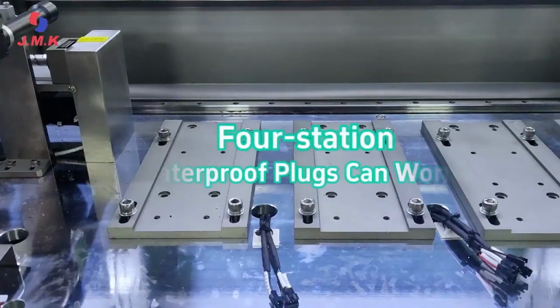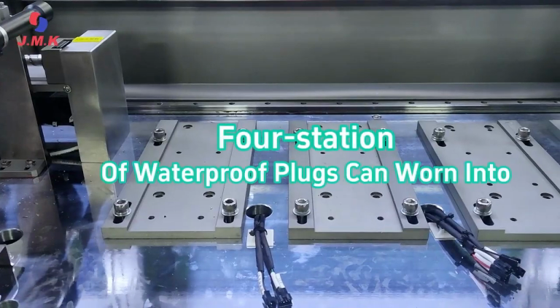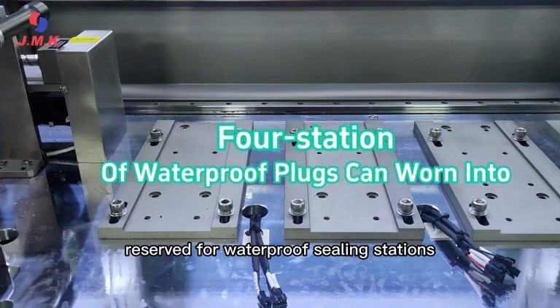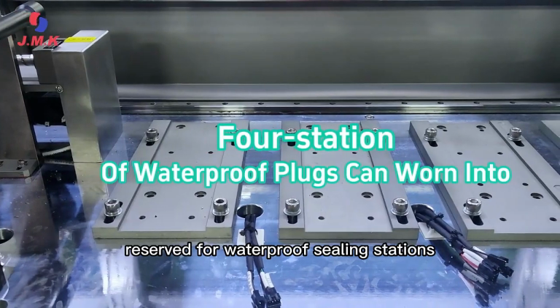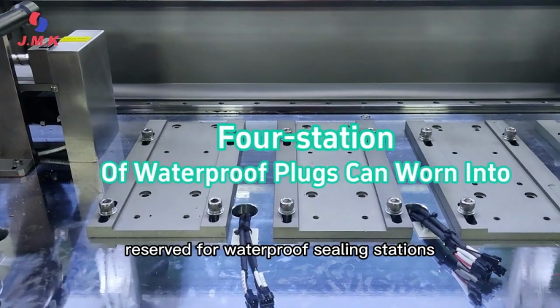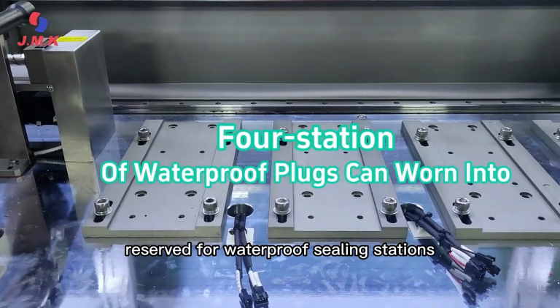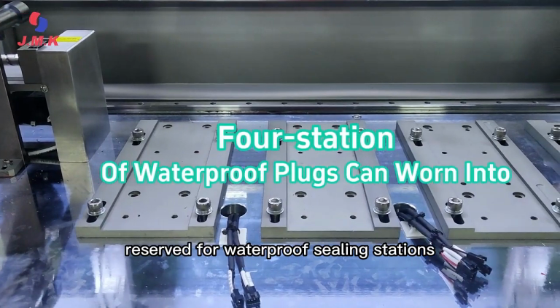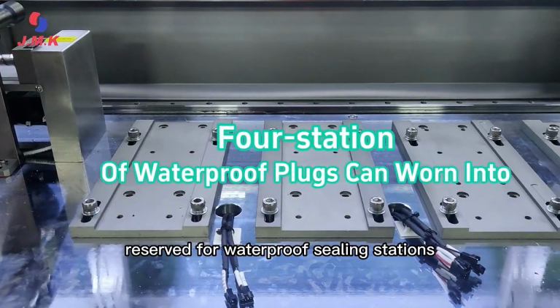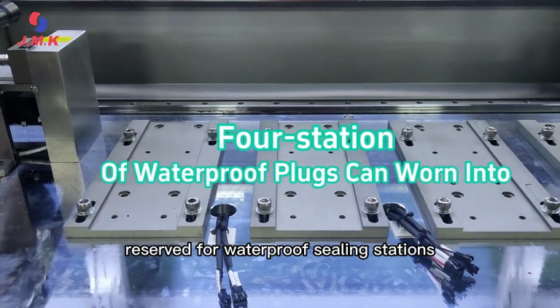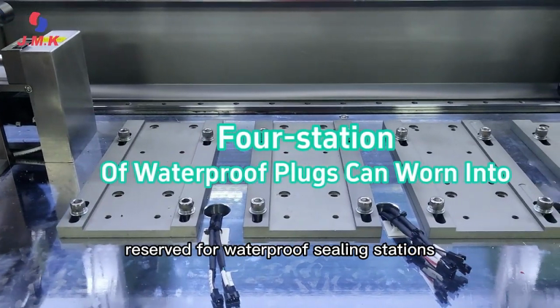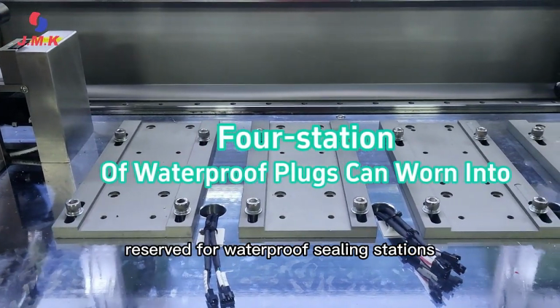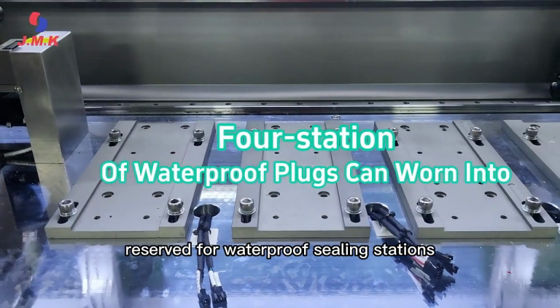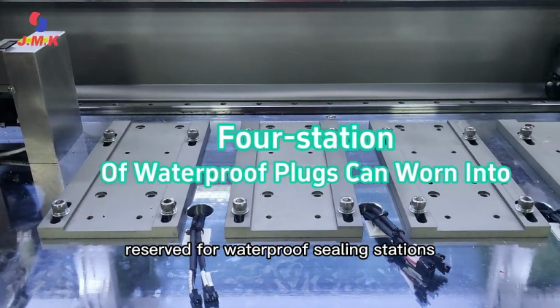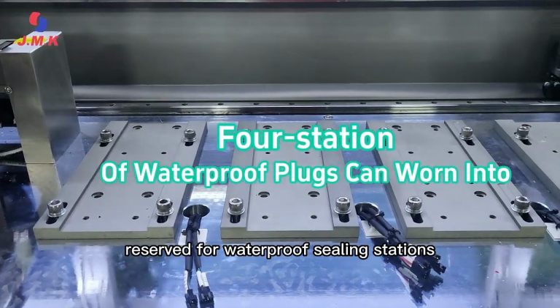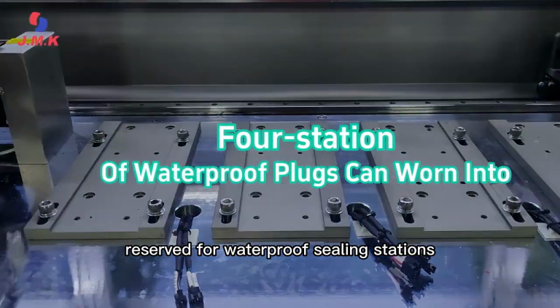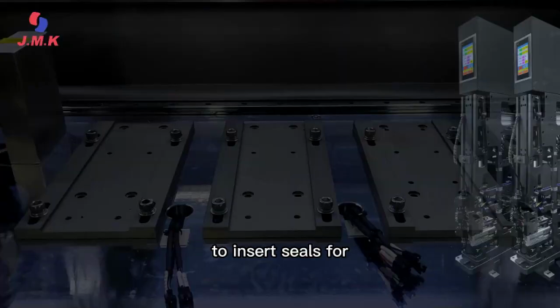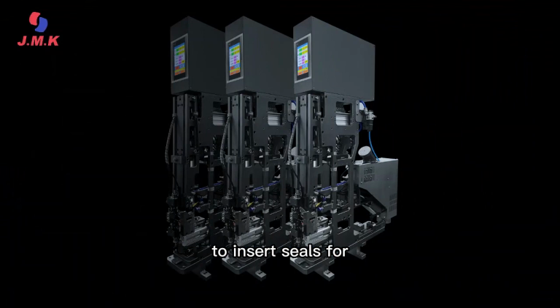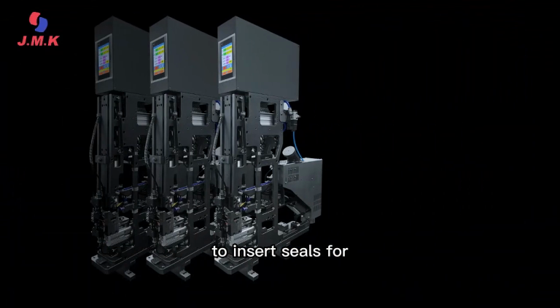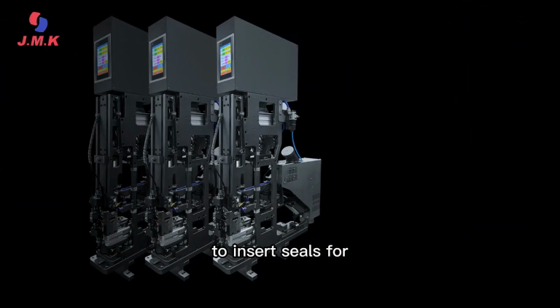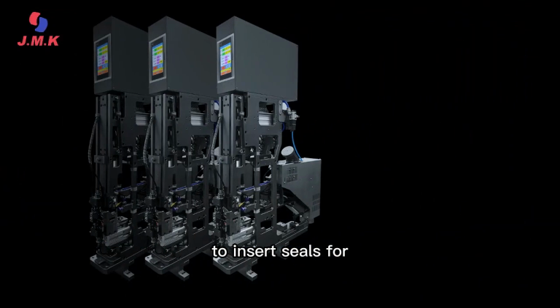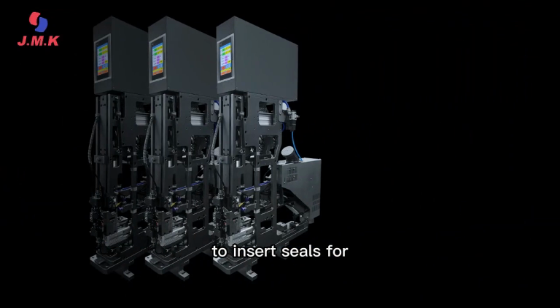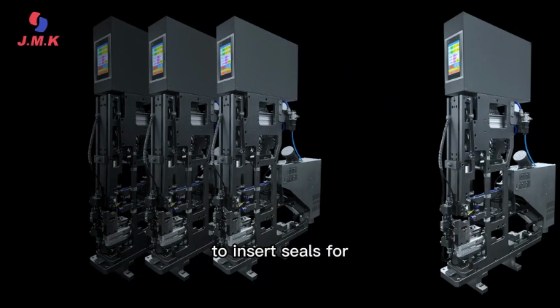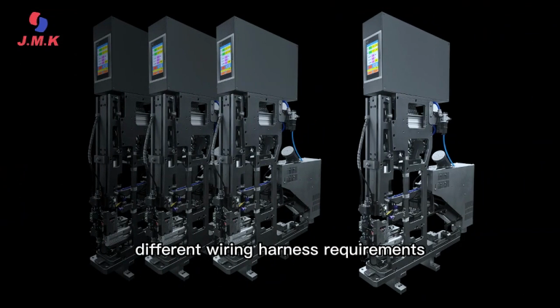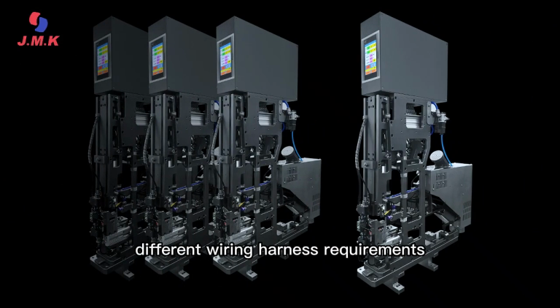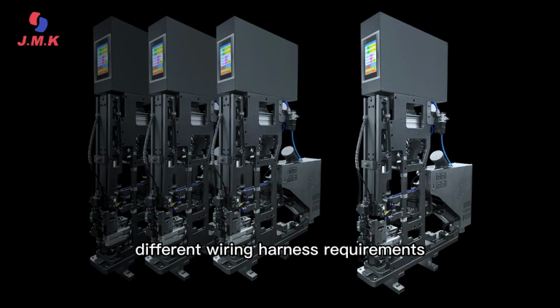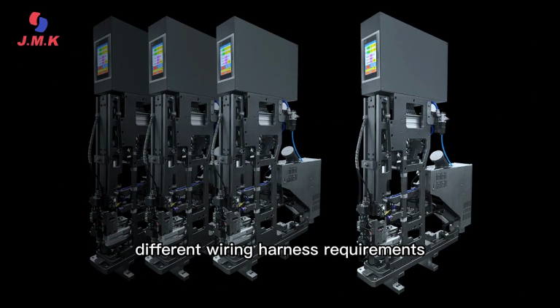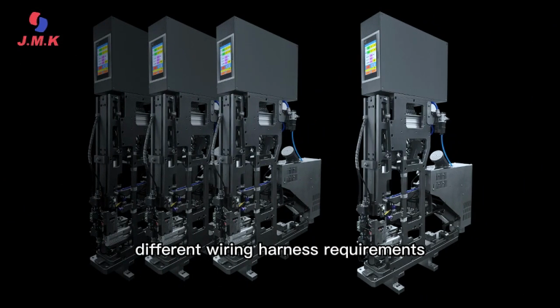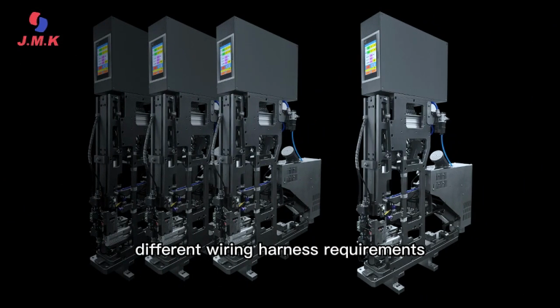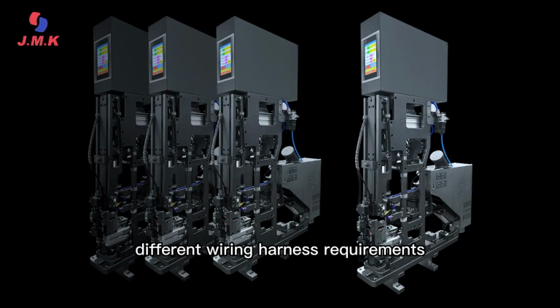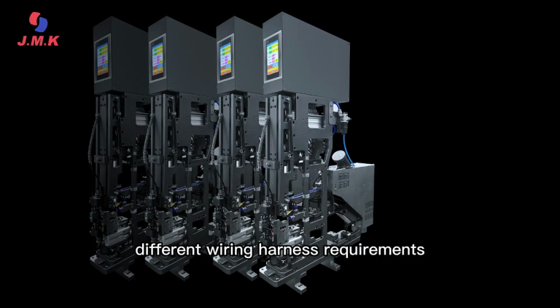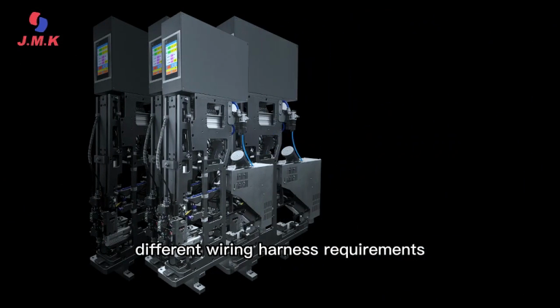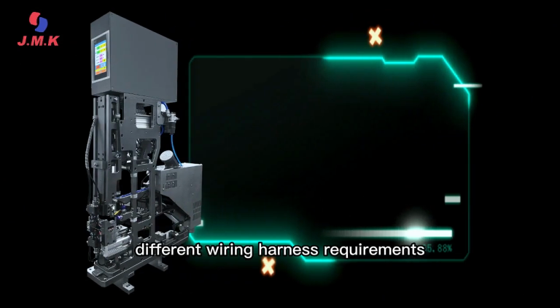Waterproof sealing stations are reserved to insert seals for different wiring harness requirements.